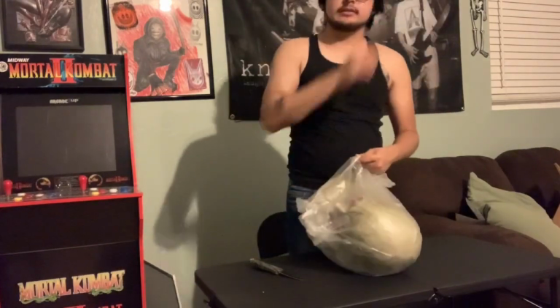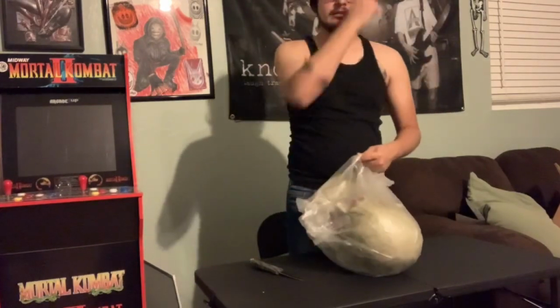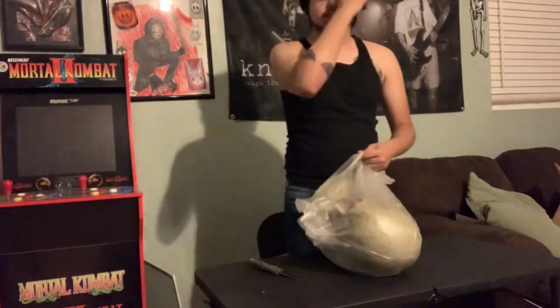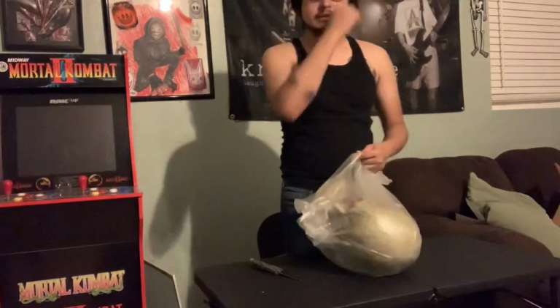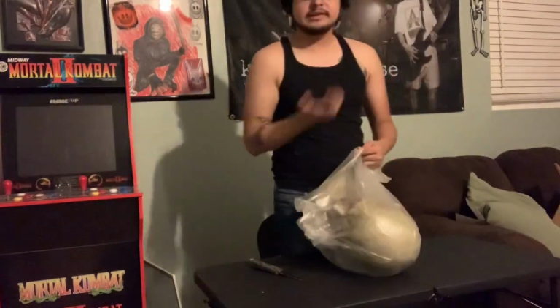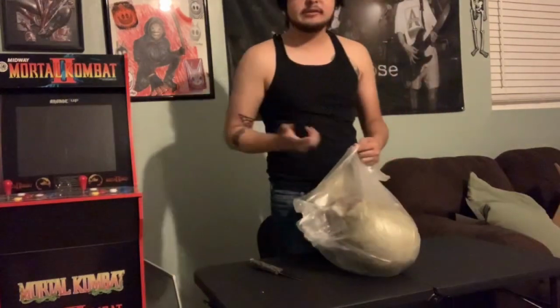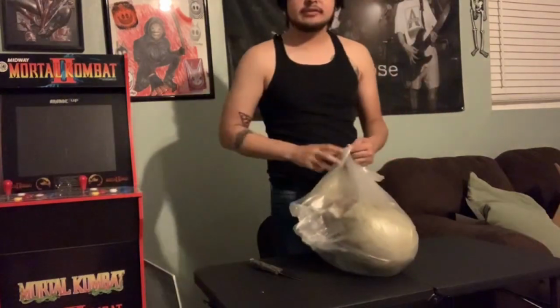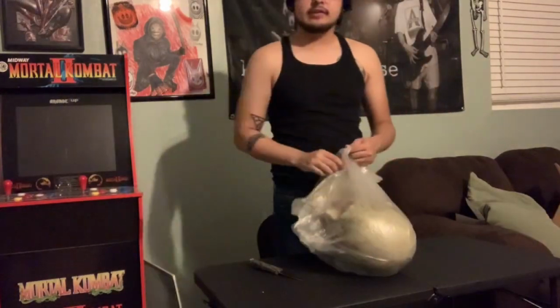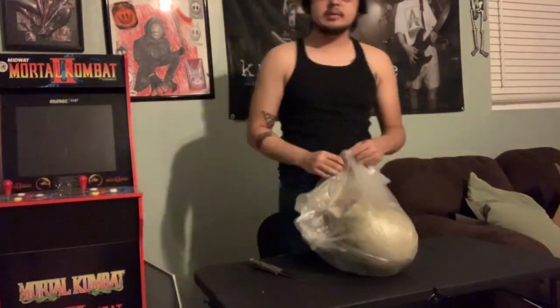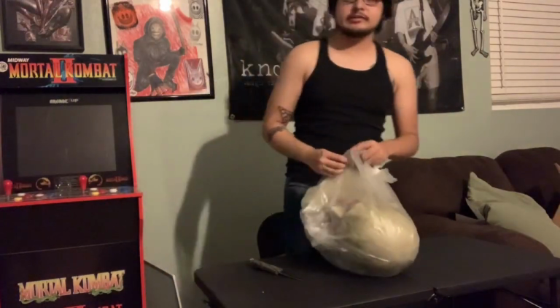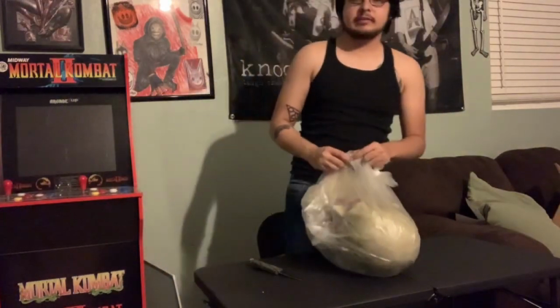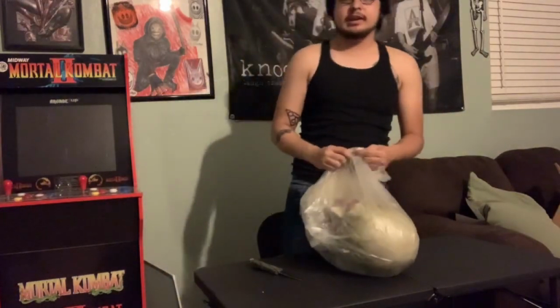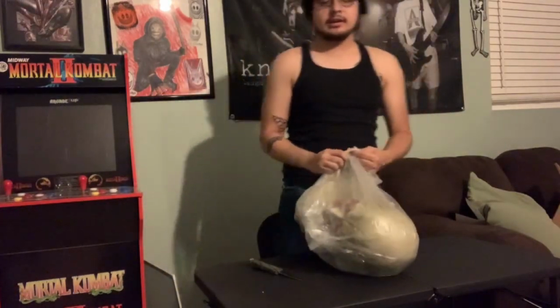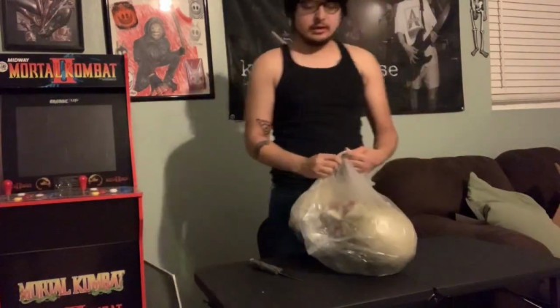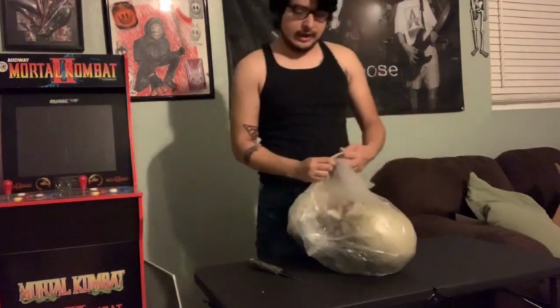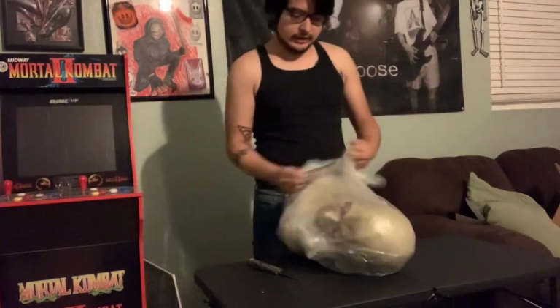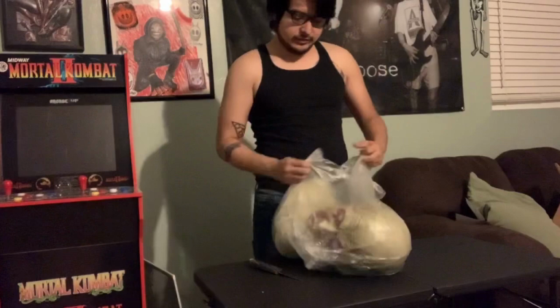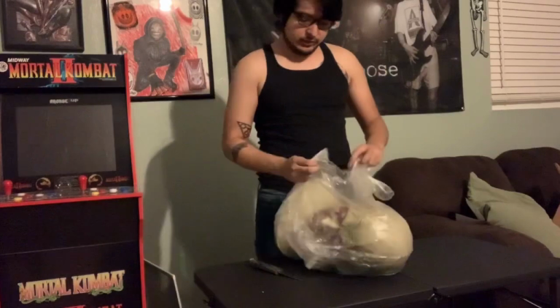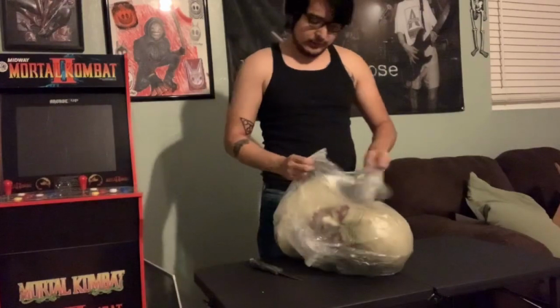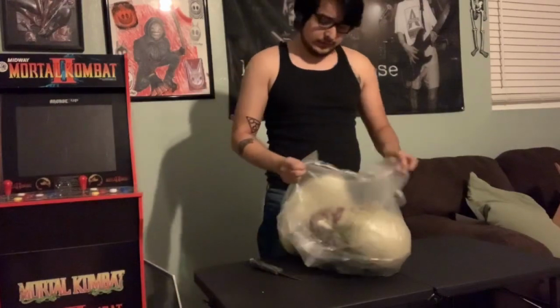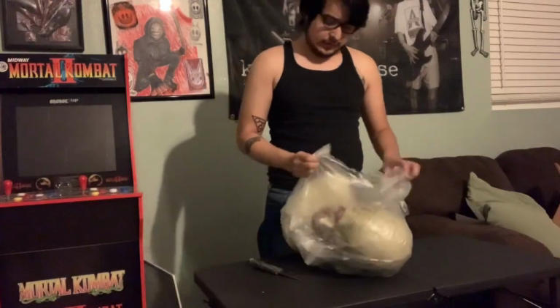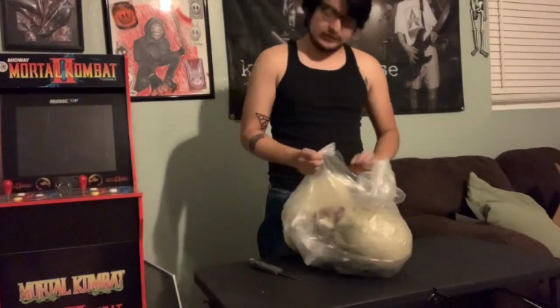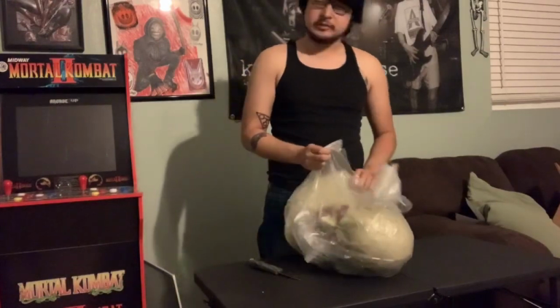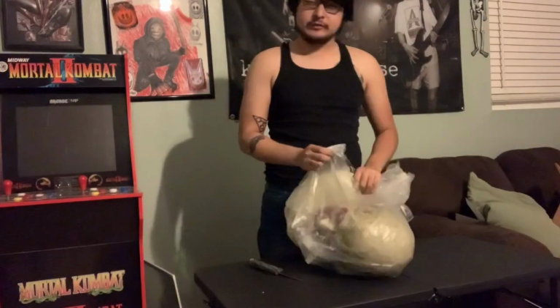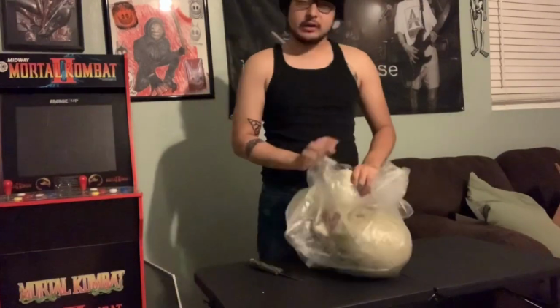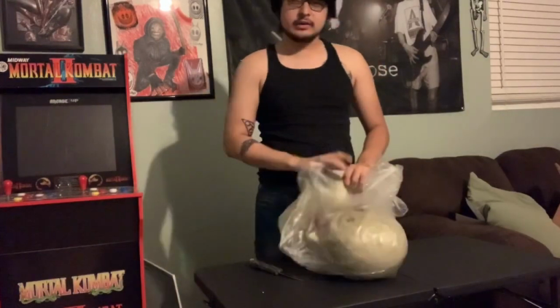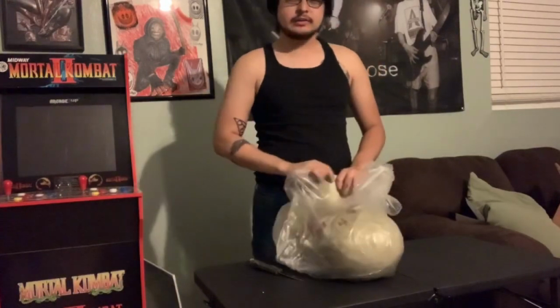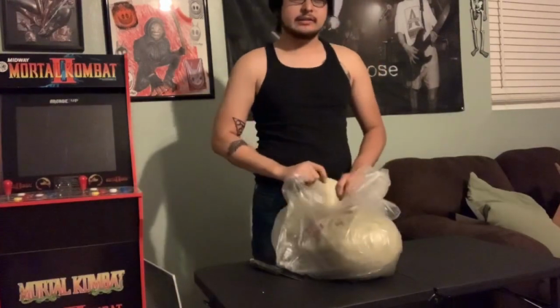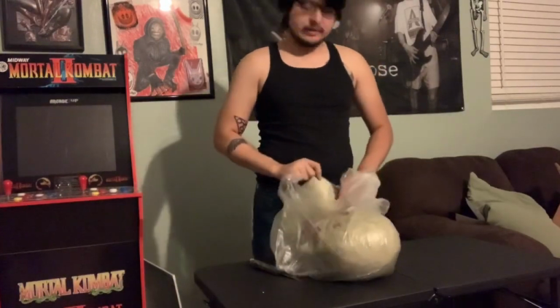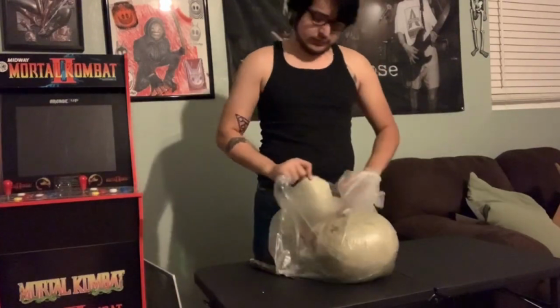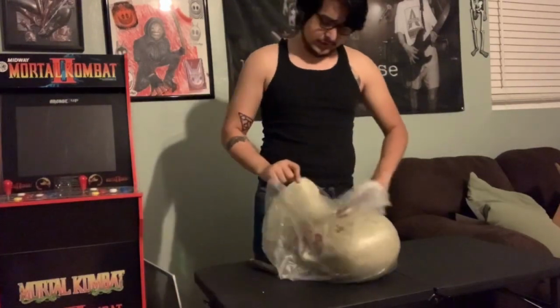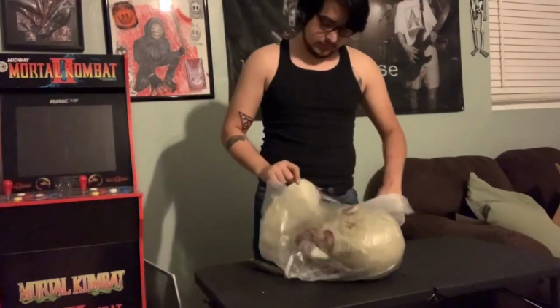And lately, with the zombie masks I've been getting, I like to request the specific color because I think it looks really cool.